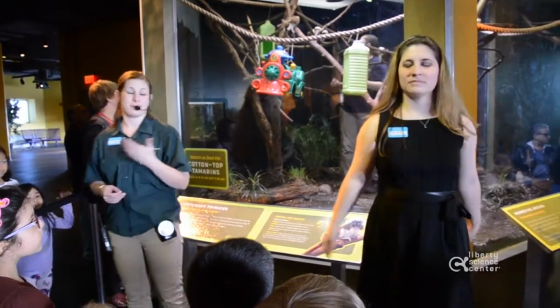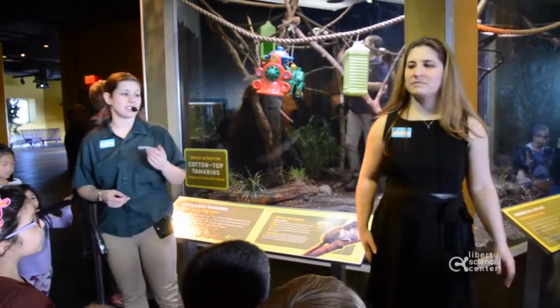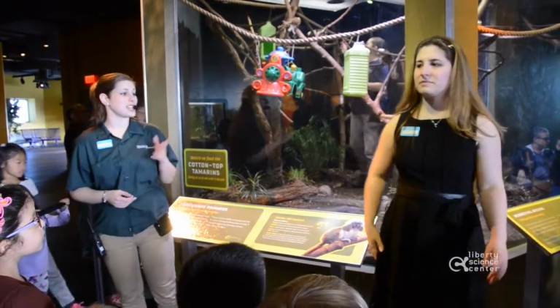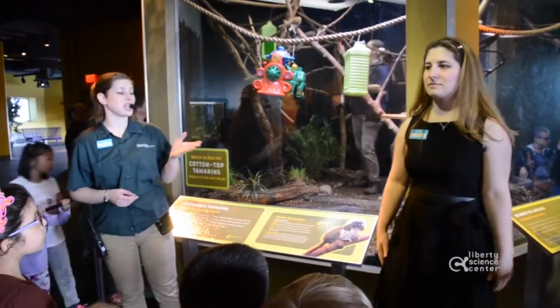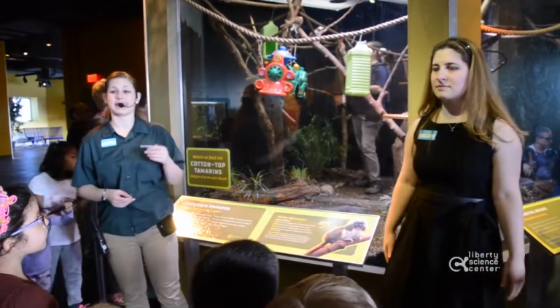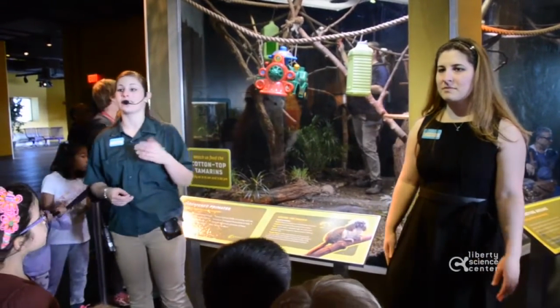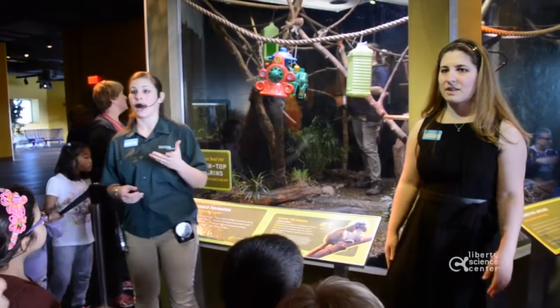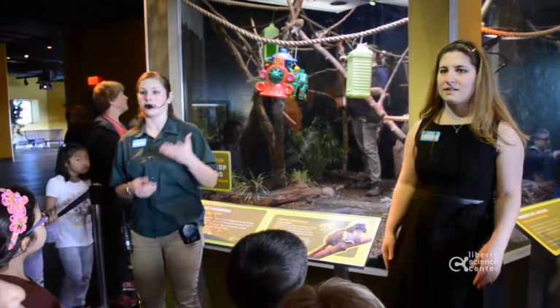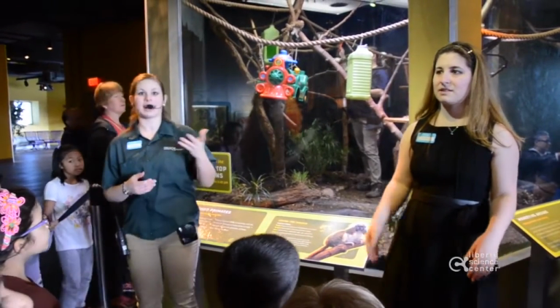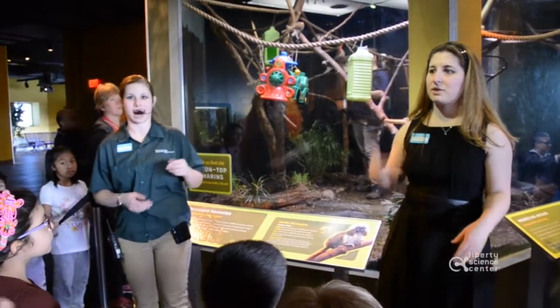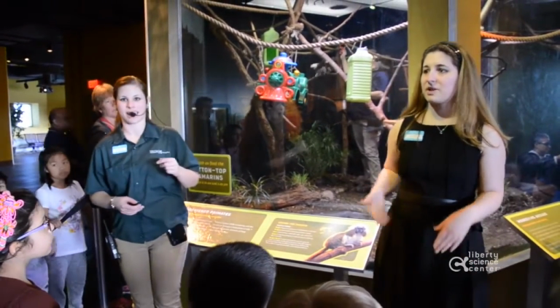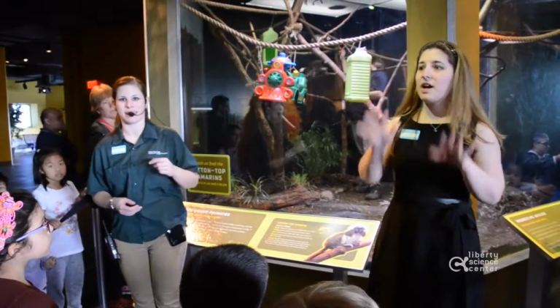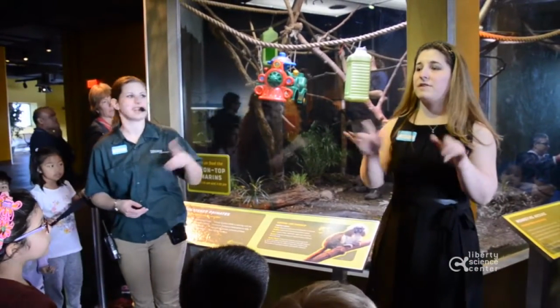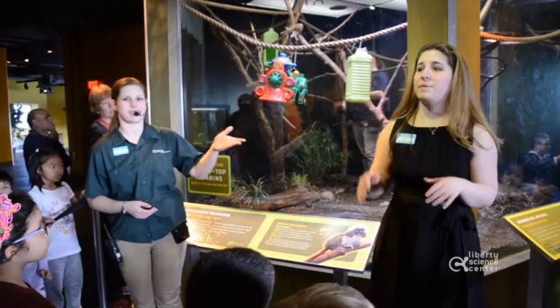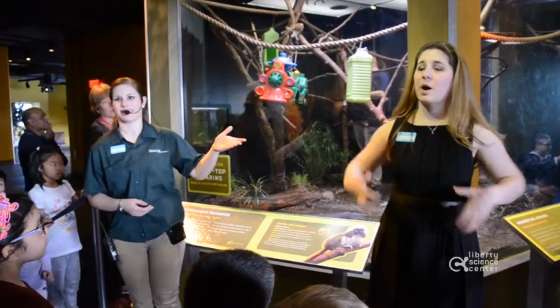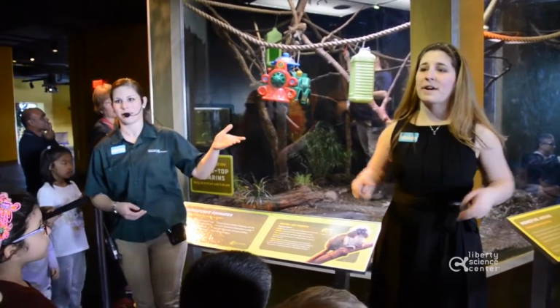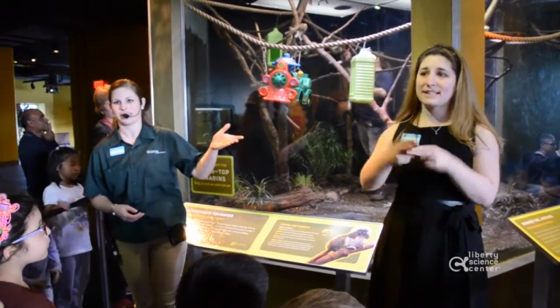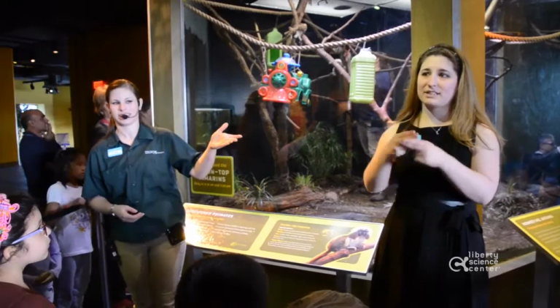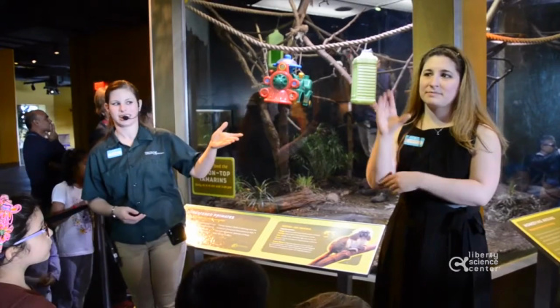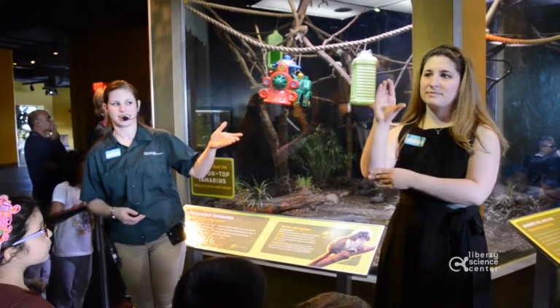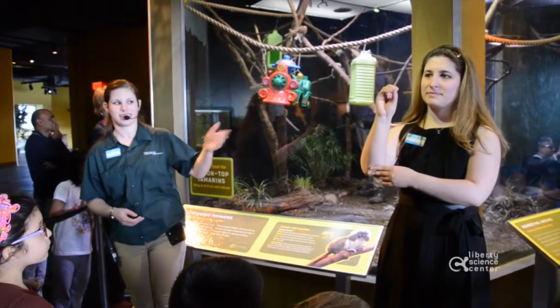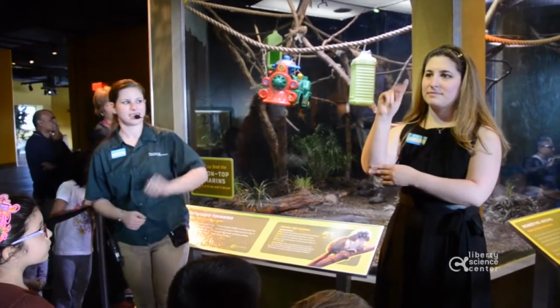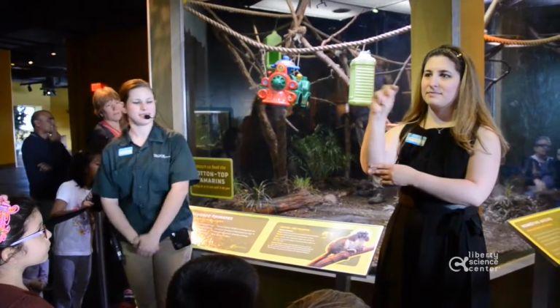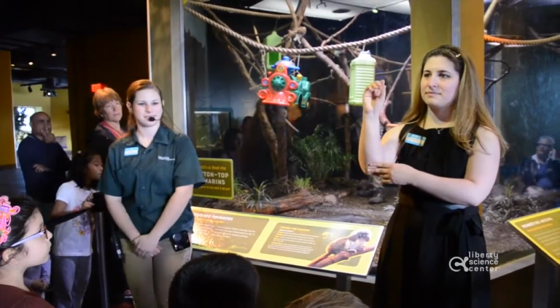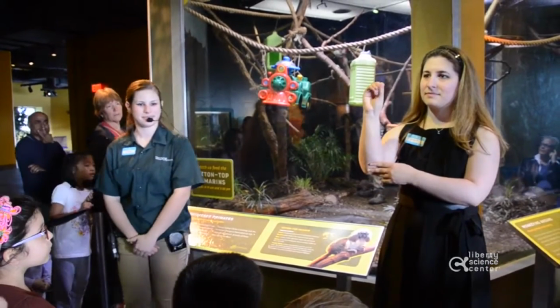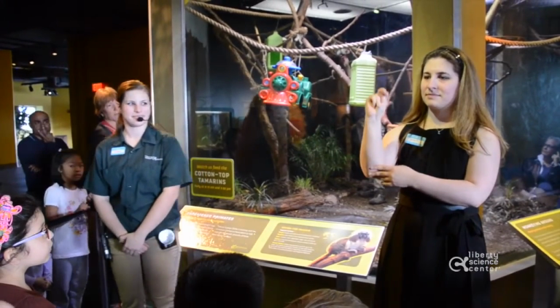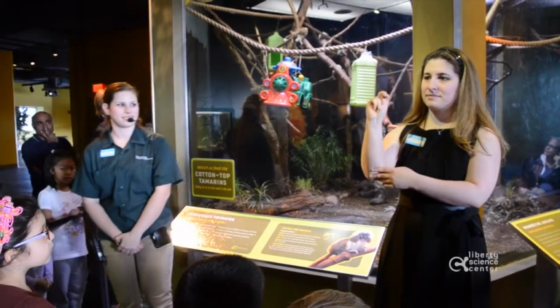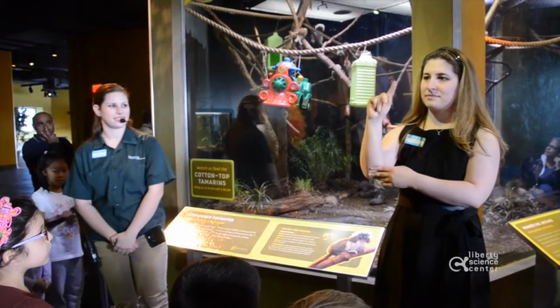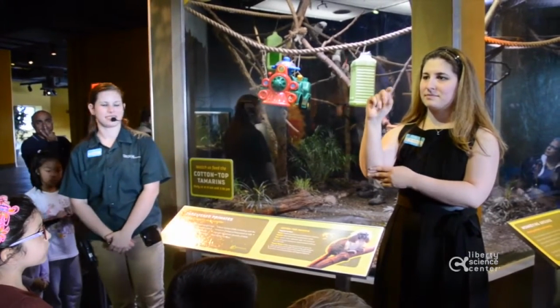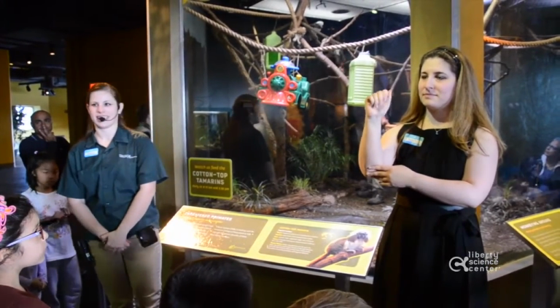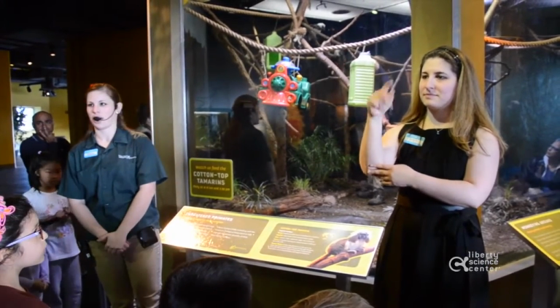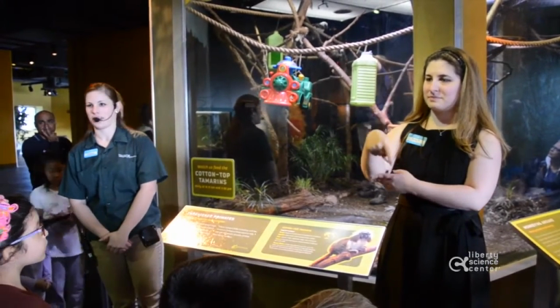In fact, she's going to show us how to spell 'cotton-top tamarins' in sign language. It's a long word.